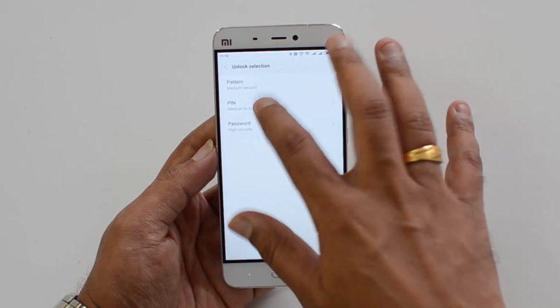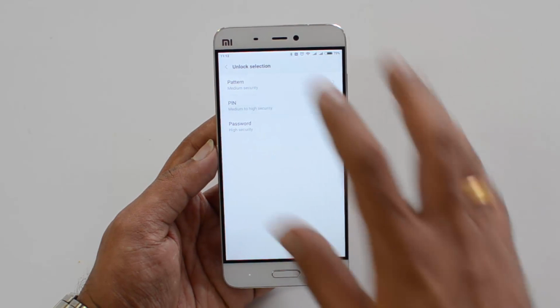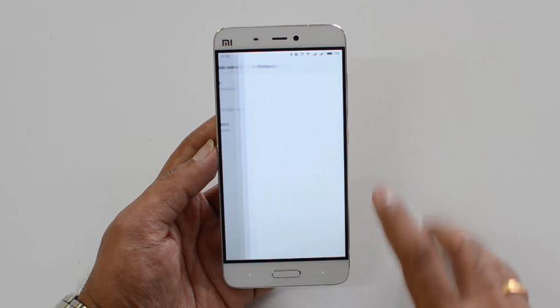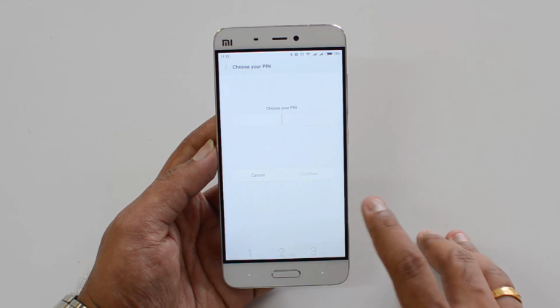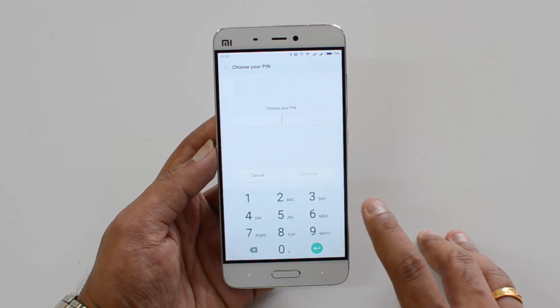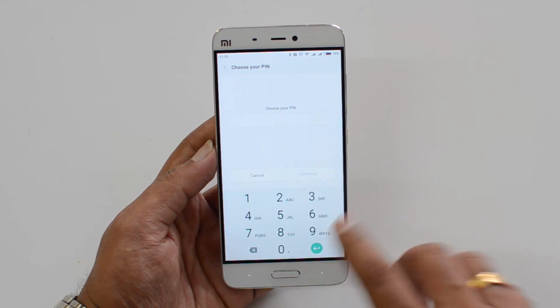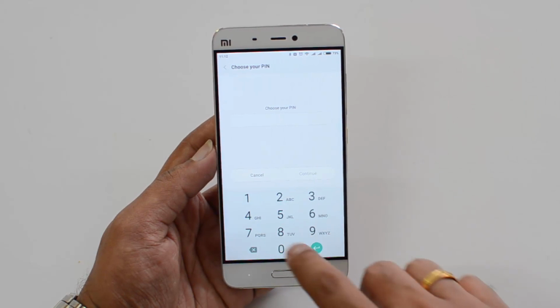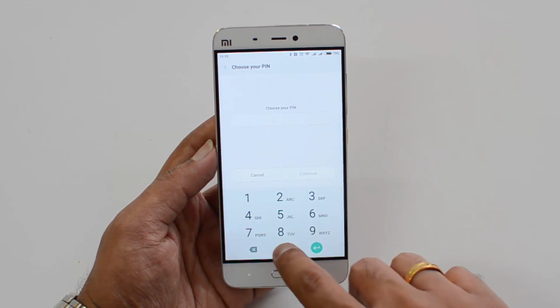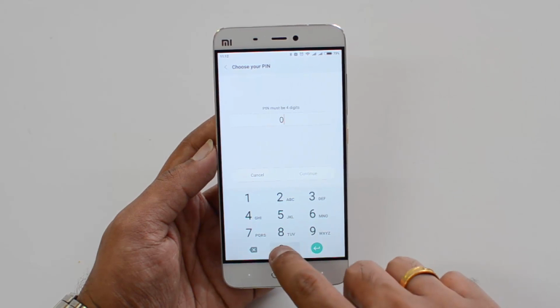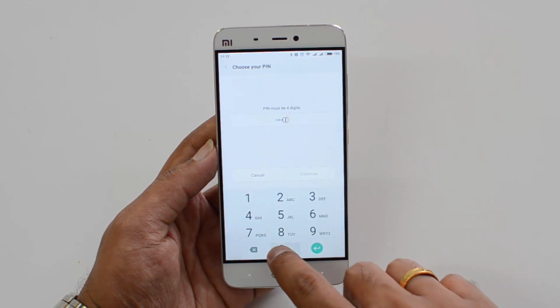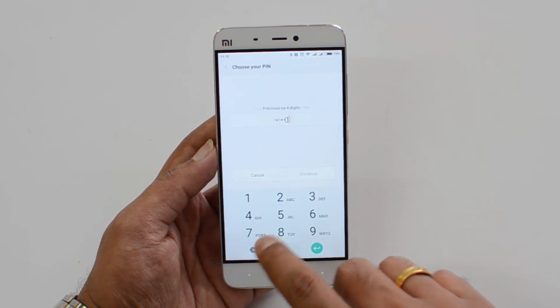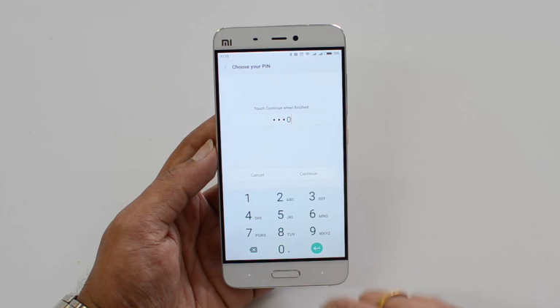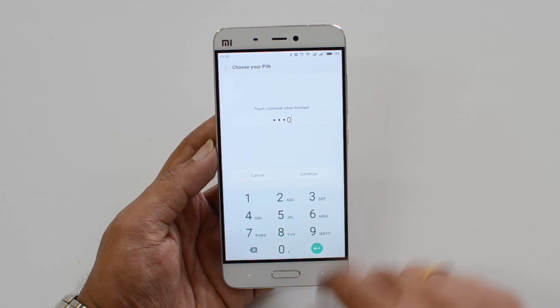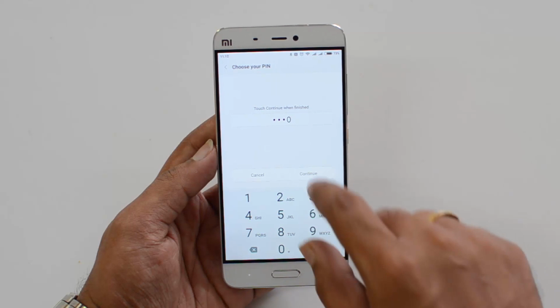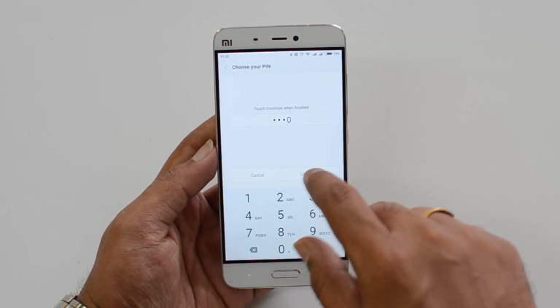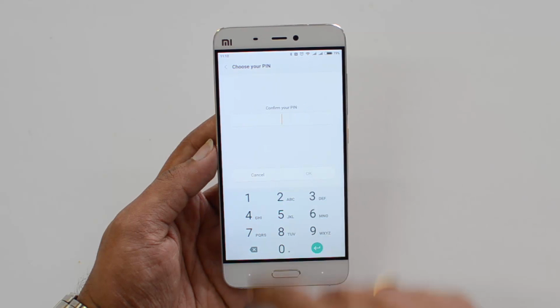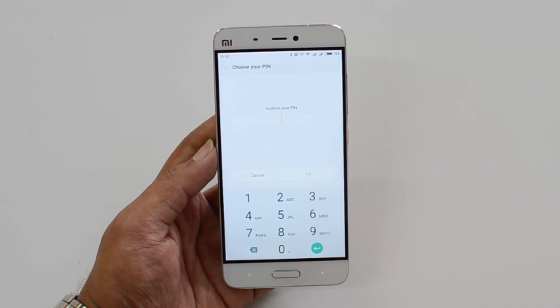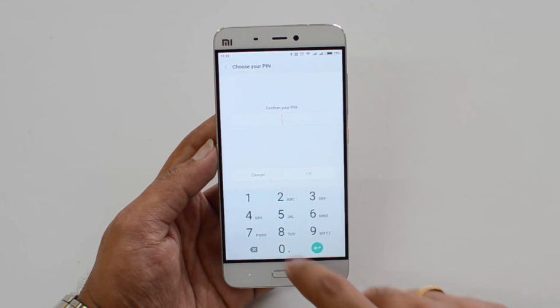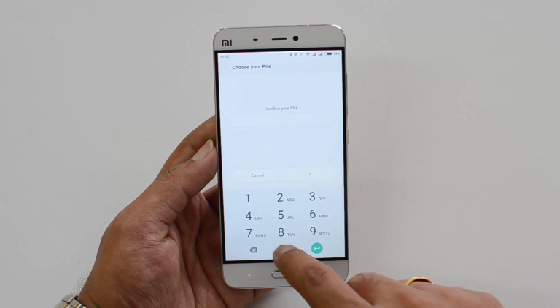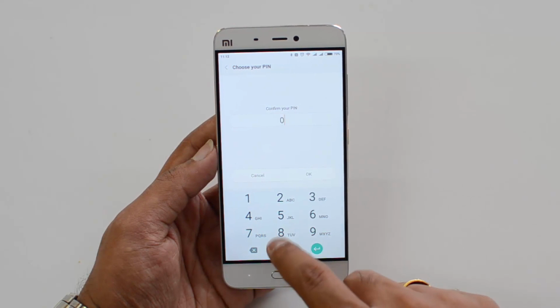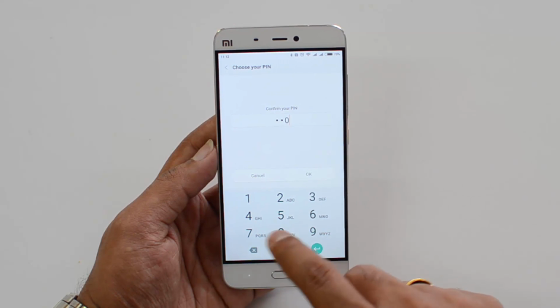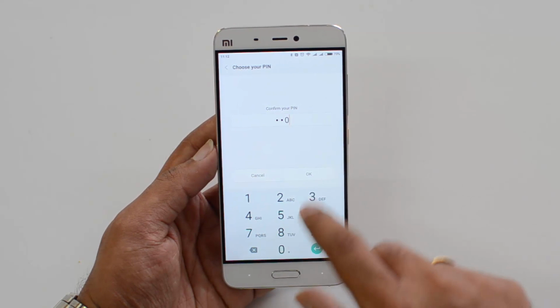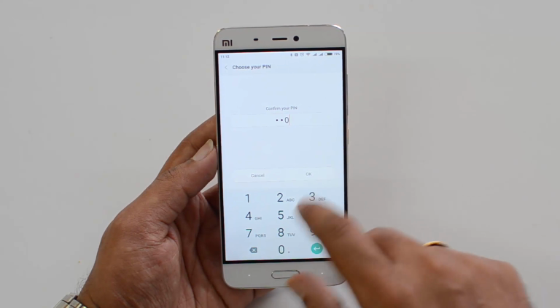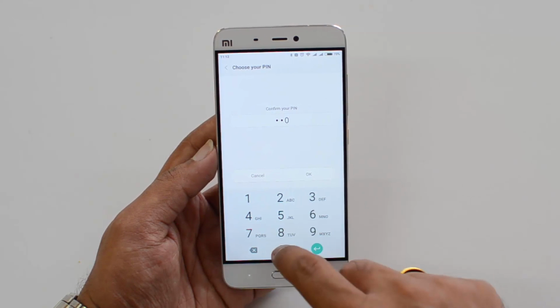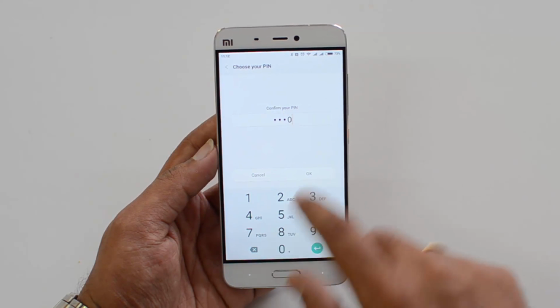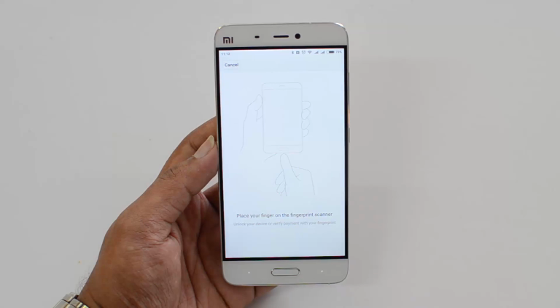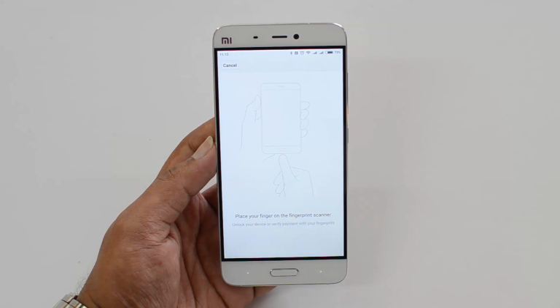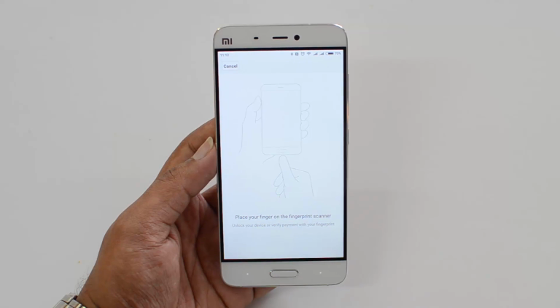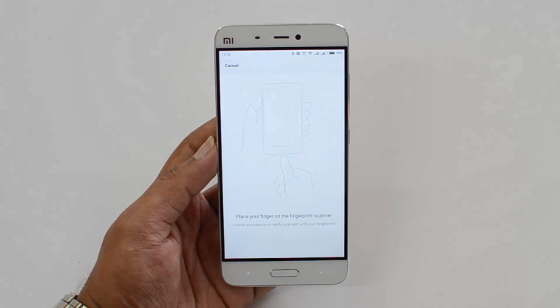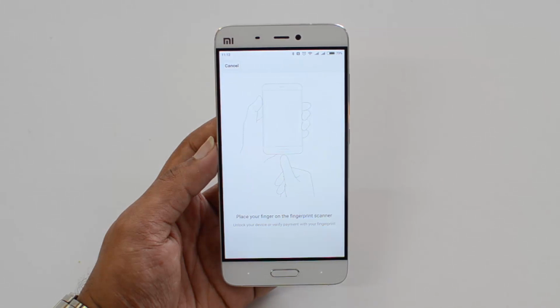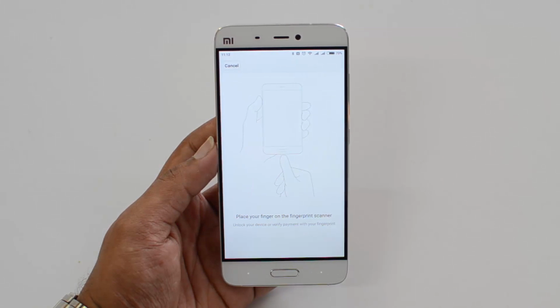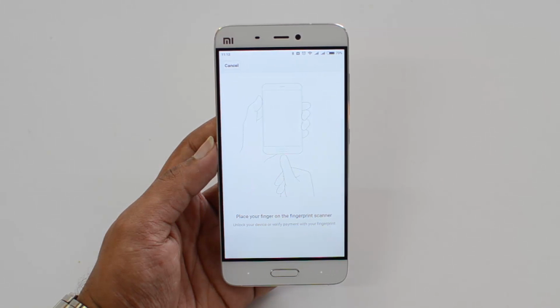Let's select PIN and set a default PIN. Click Continue and confirm the PIN. Now we are ready to scan the fingerprint.